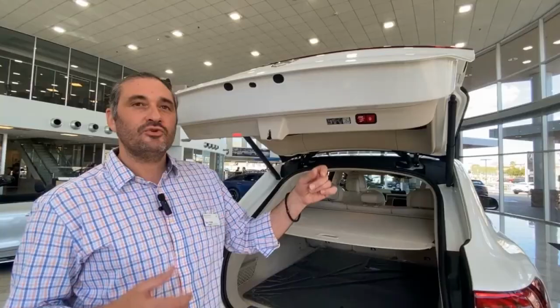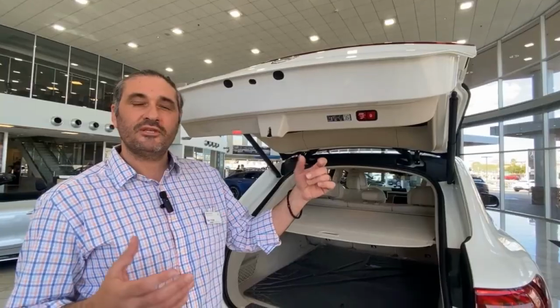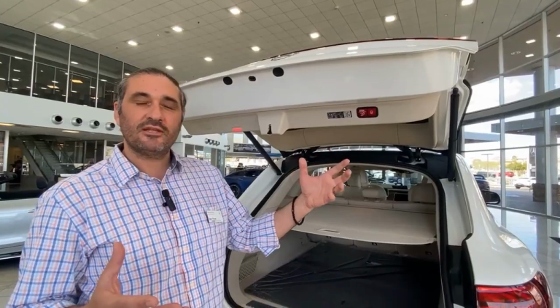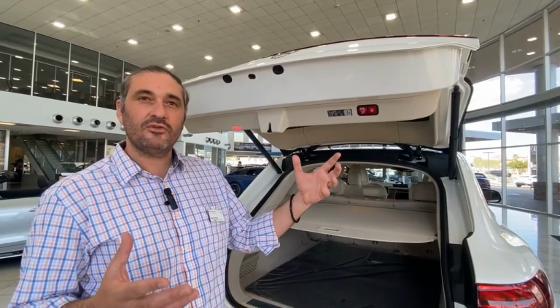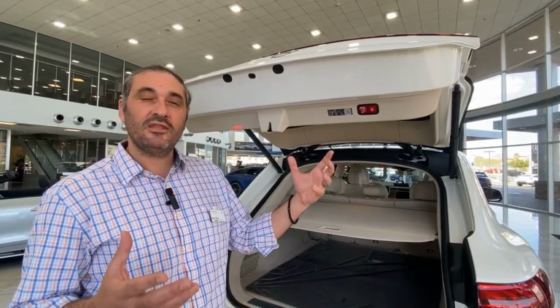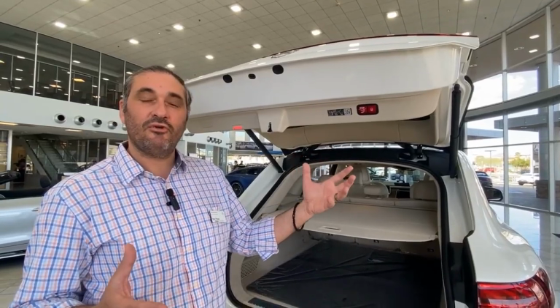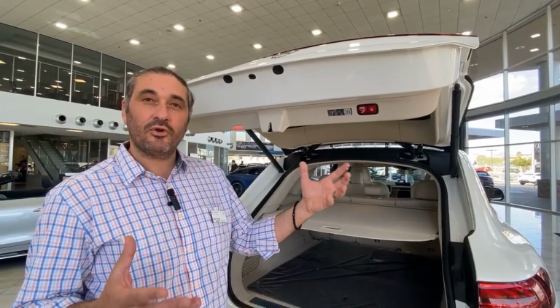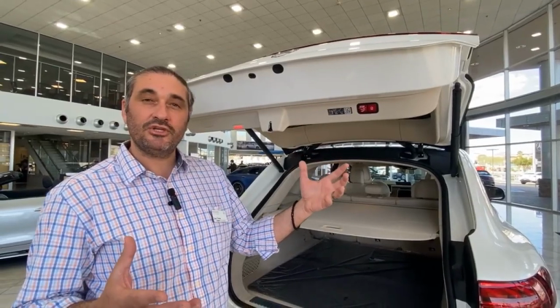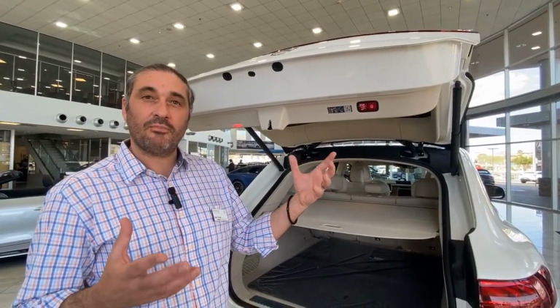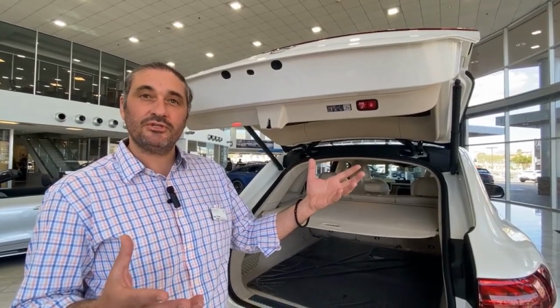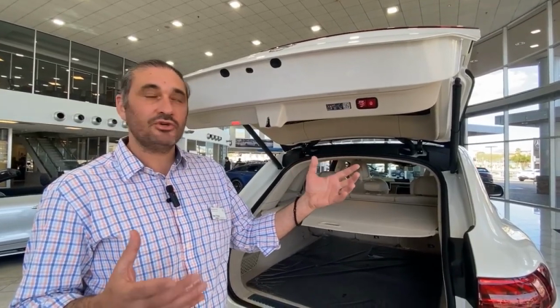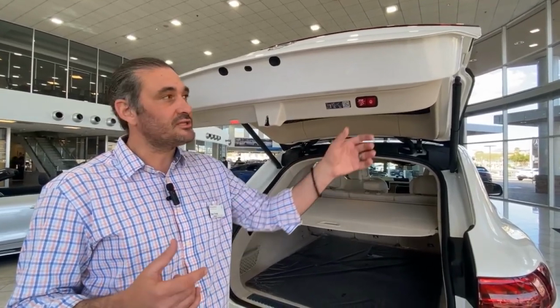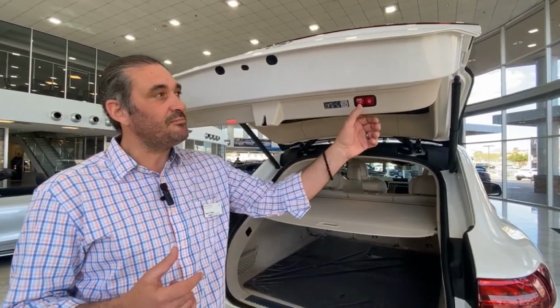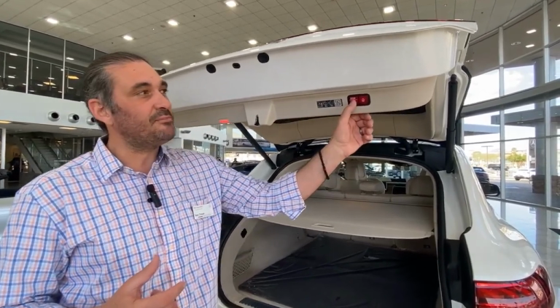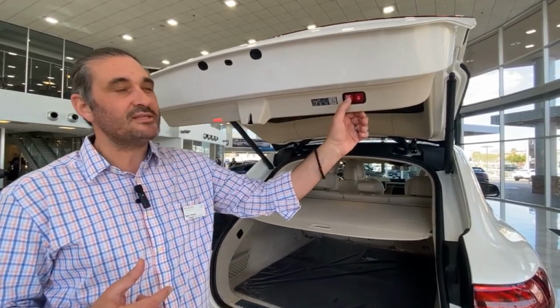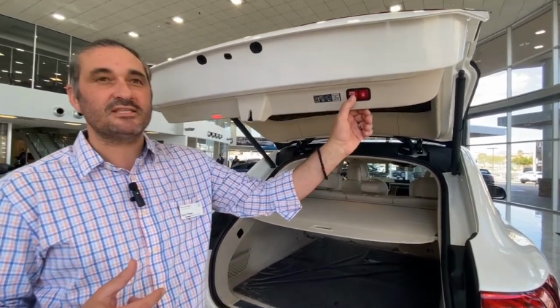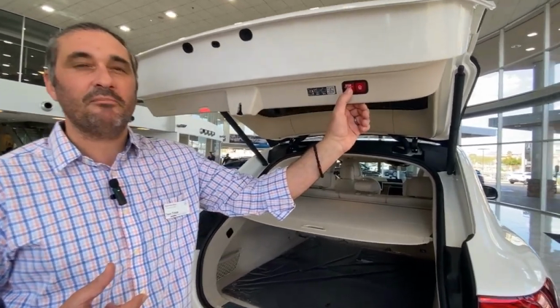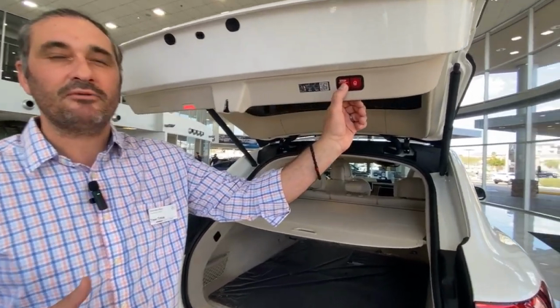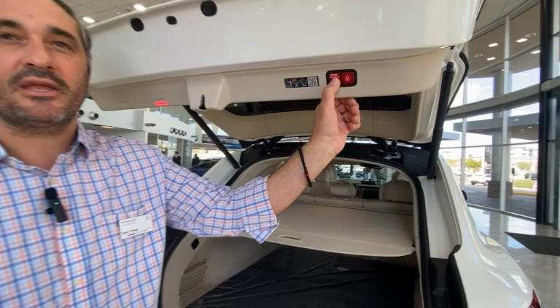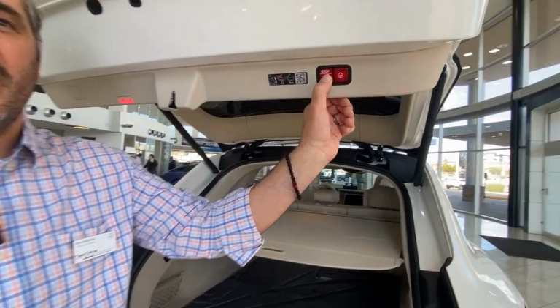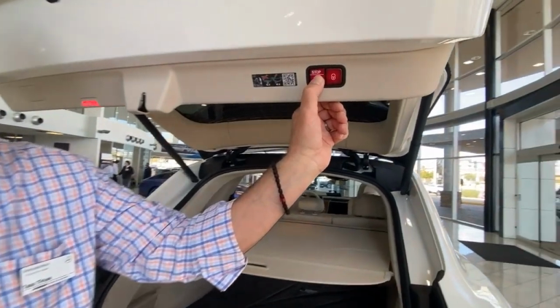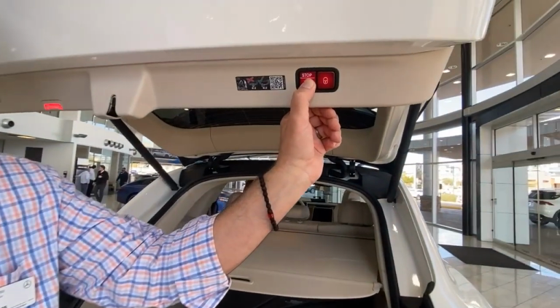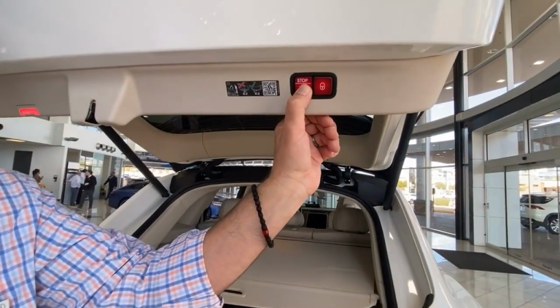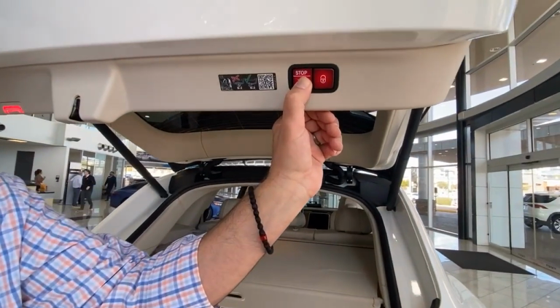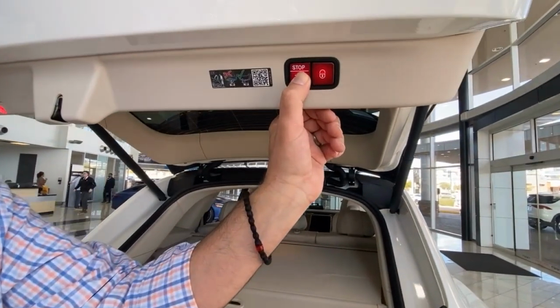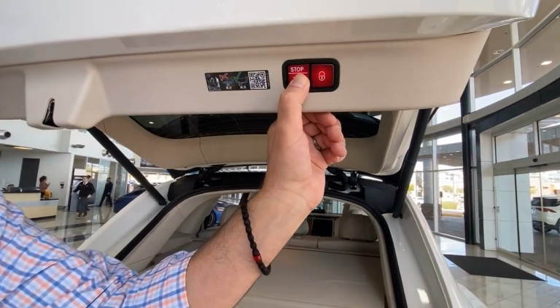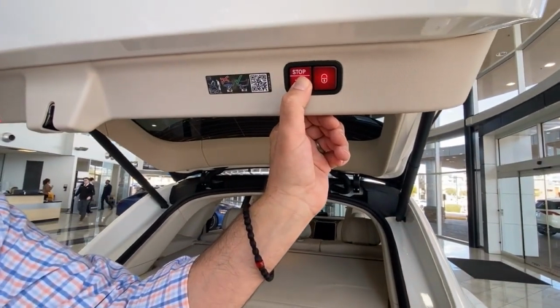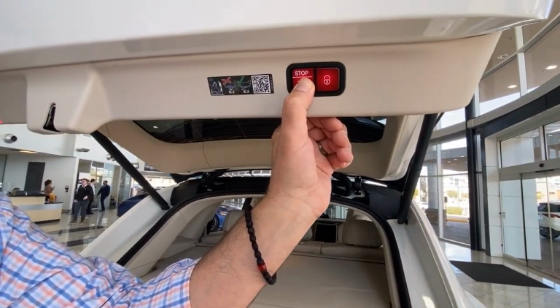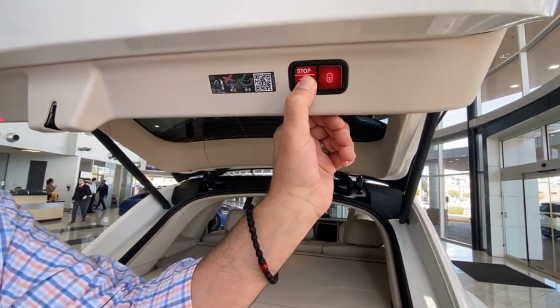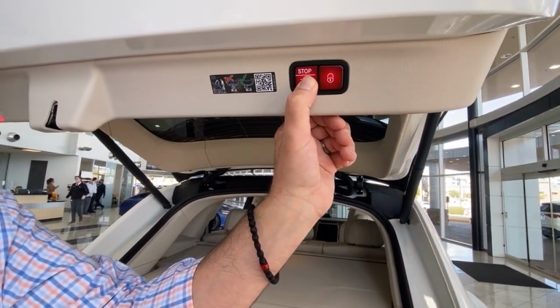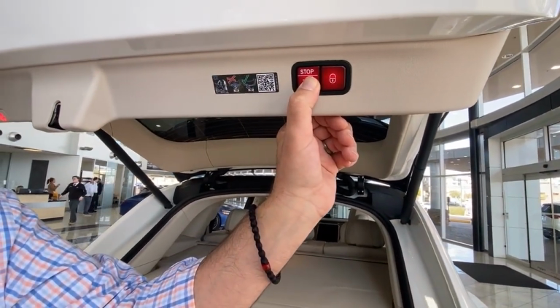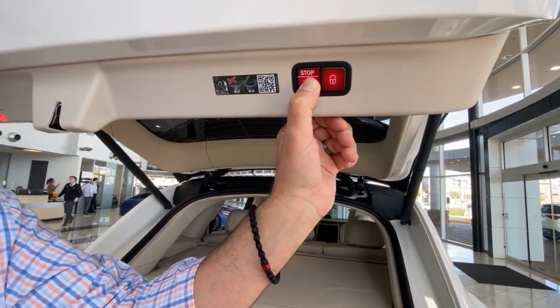To reset to the default original position, simply press the stop button again and hold until you hear two beeps.